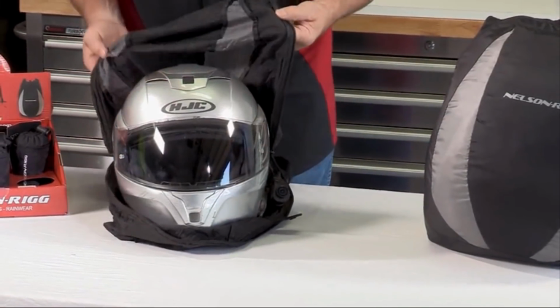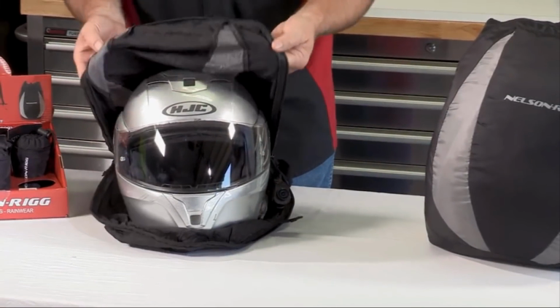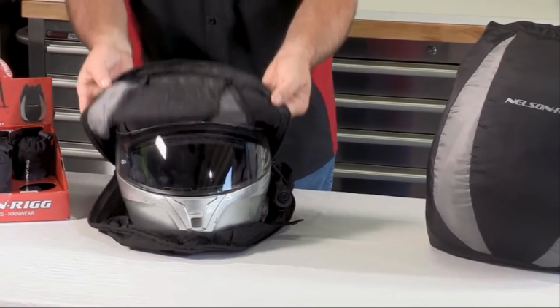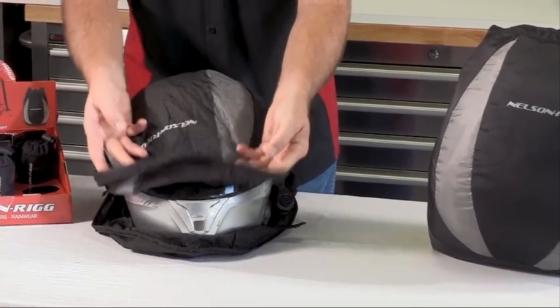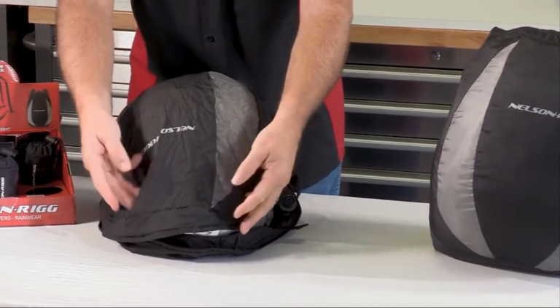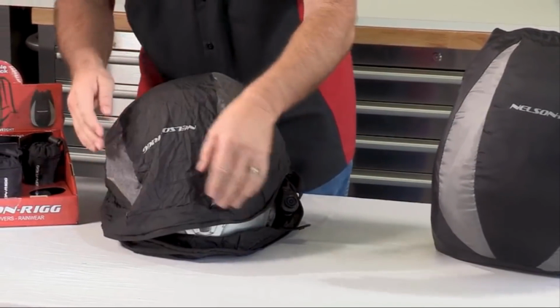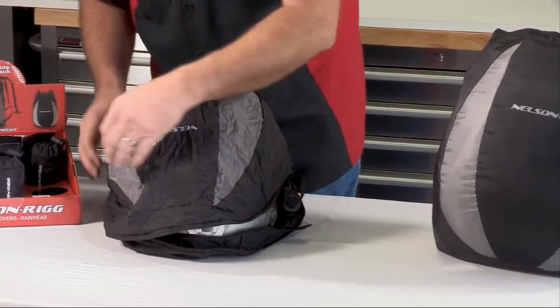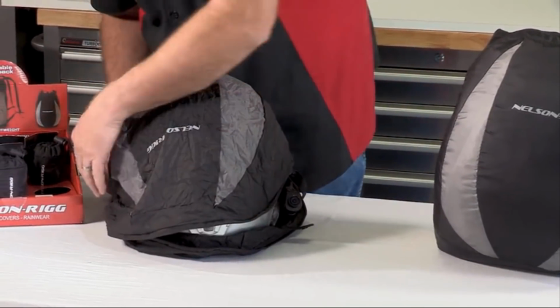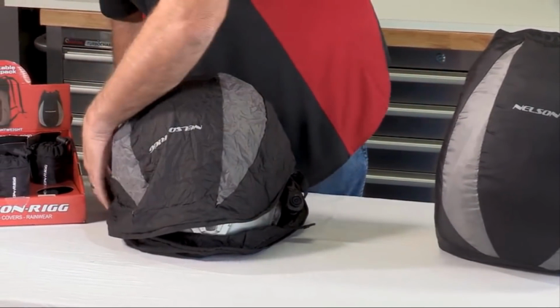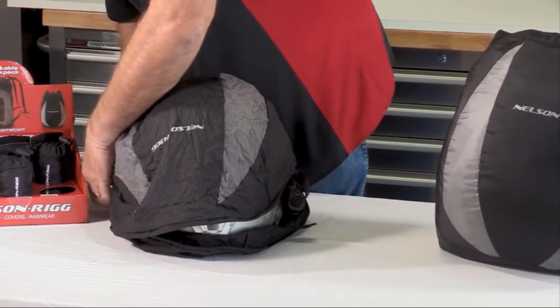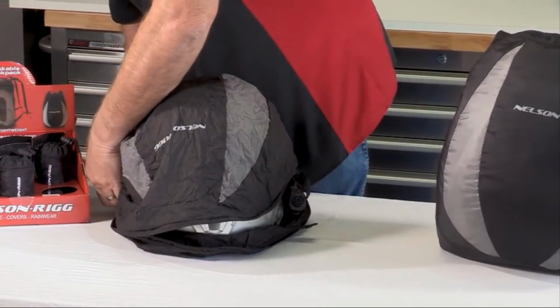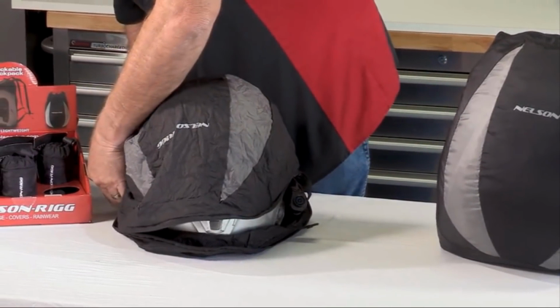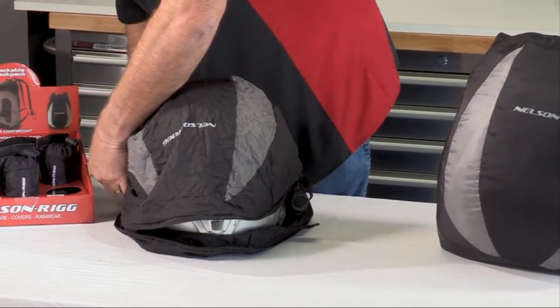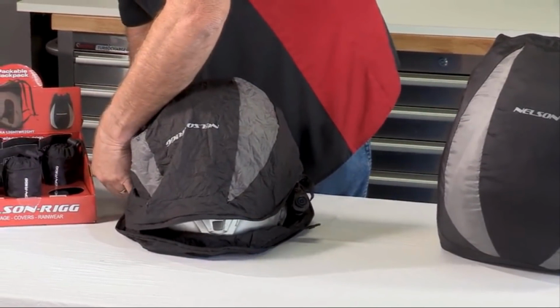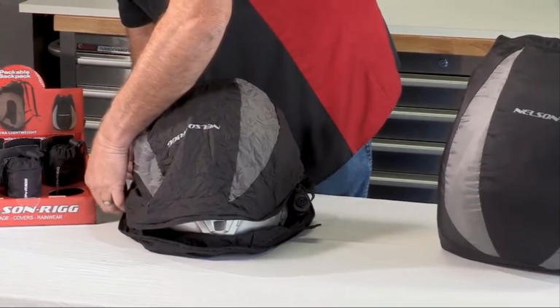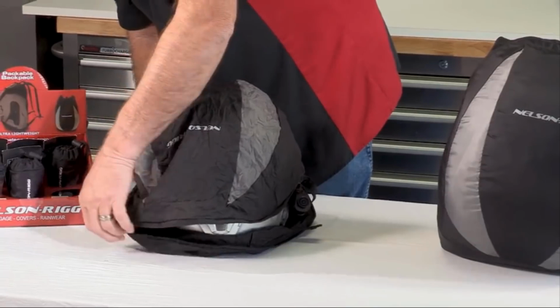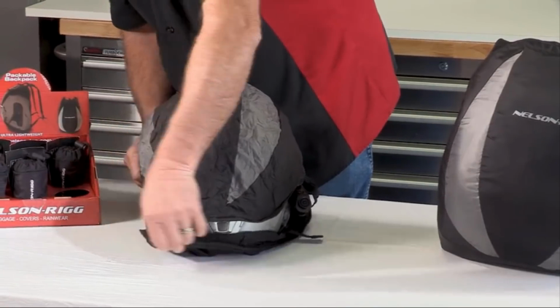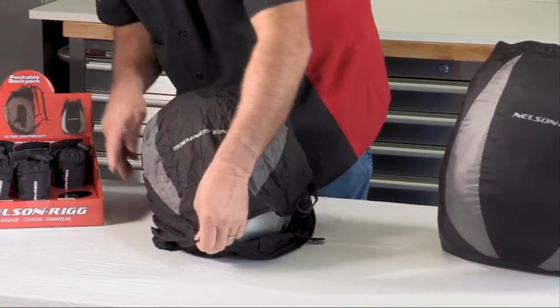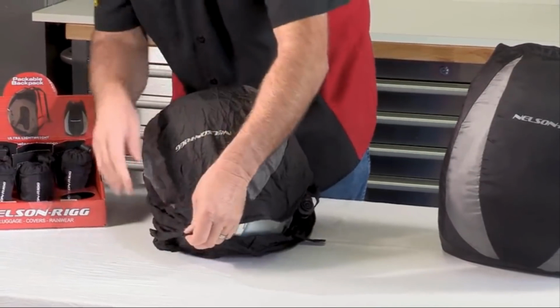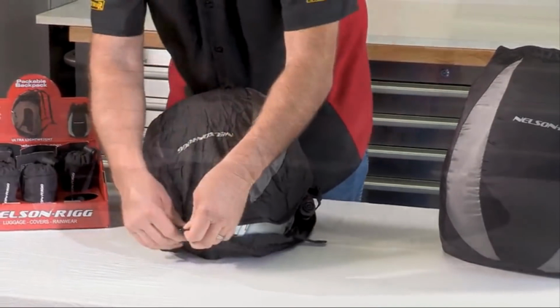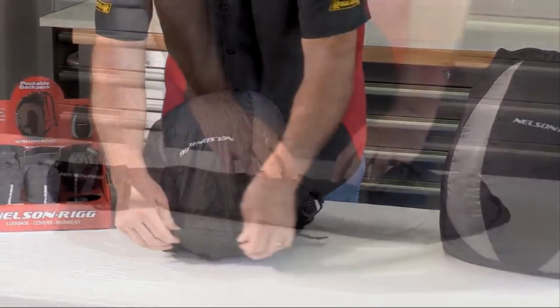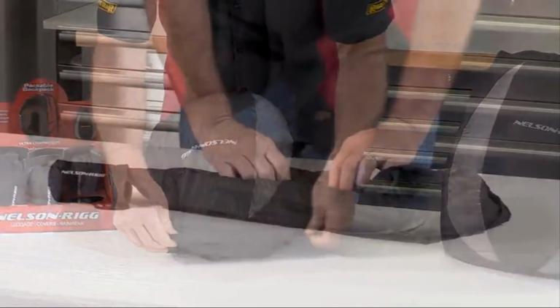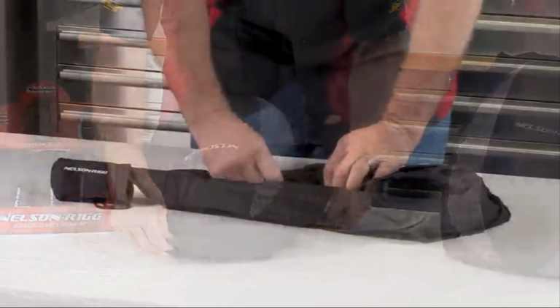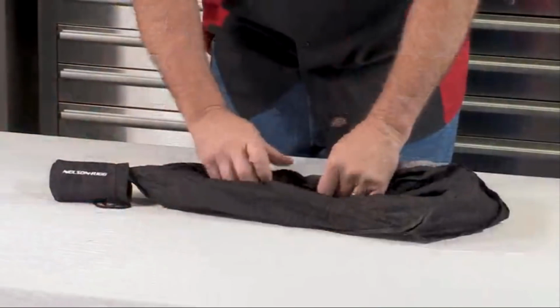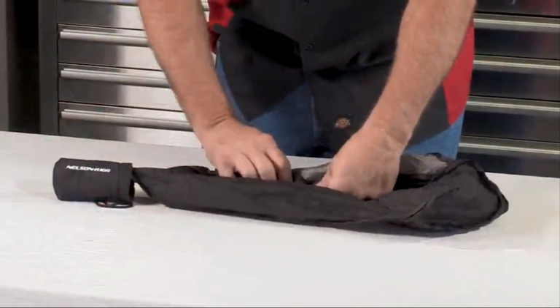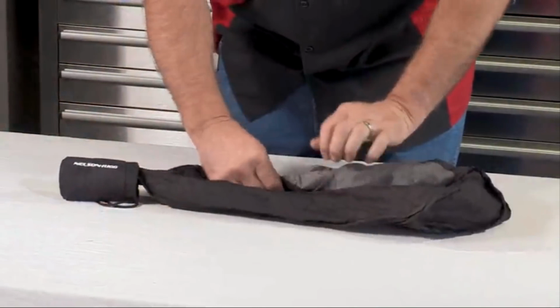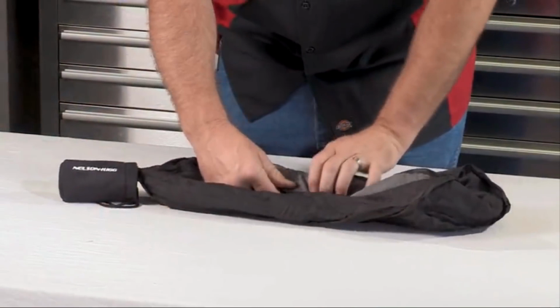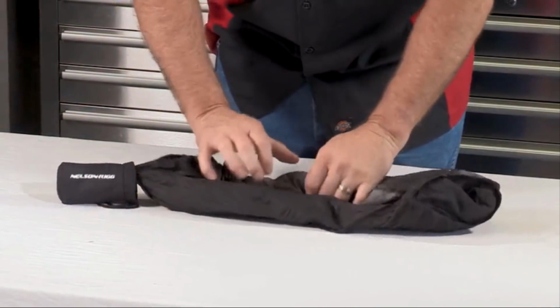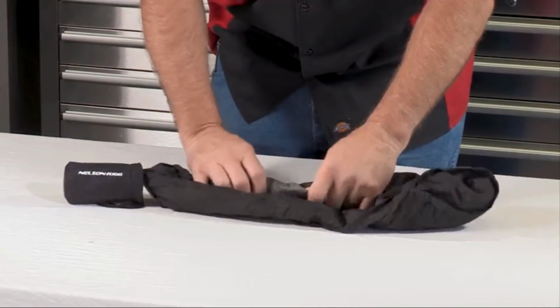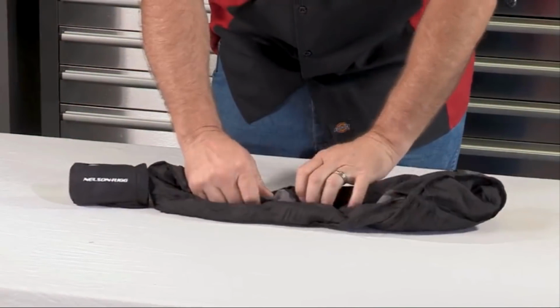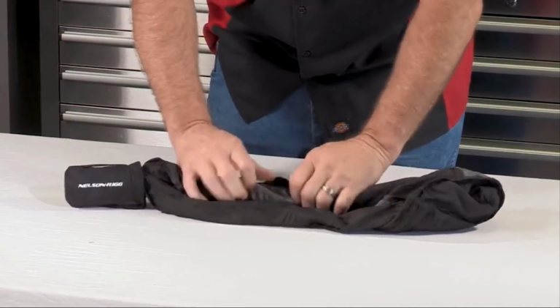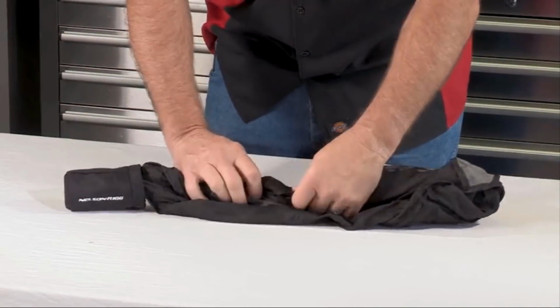It's large enough to carry a full-face motorcycle helmet, a basketball, a day's clothing, or even a last-minute stop at the store for essentials.